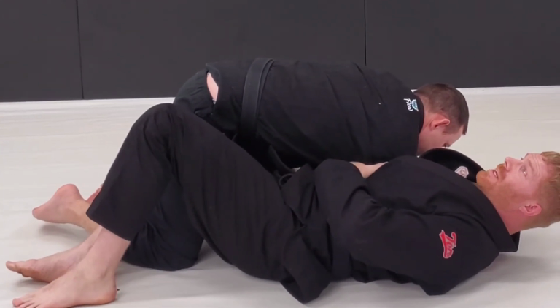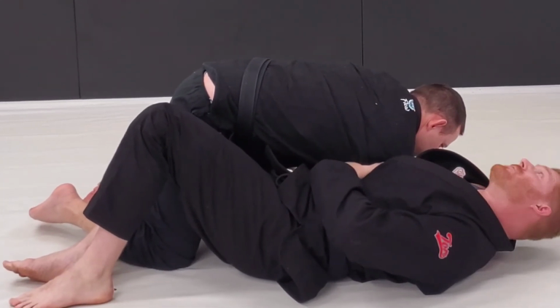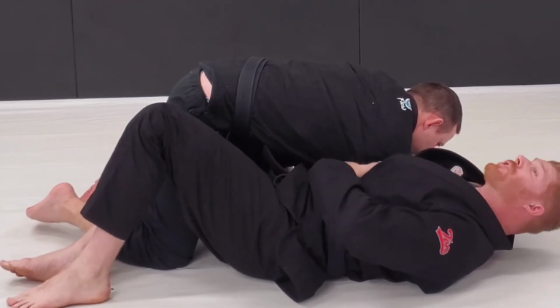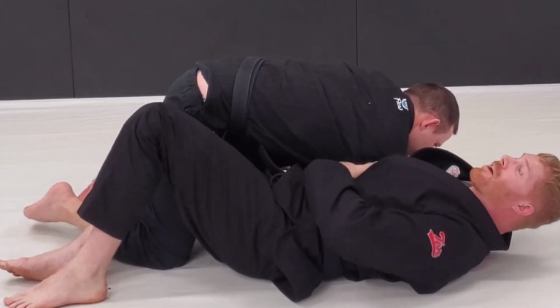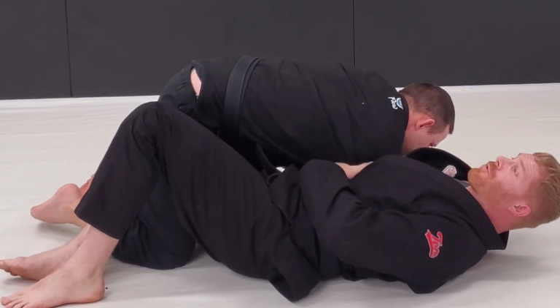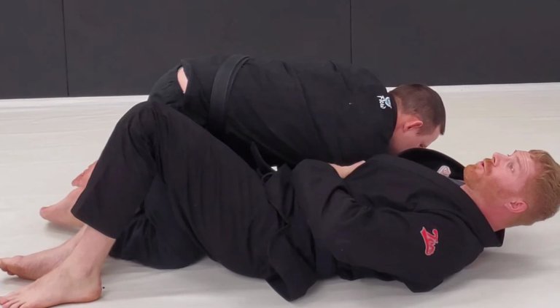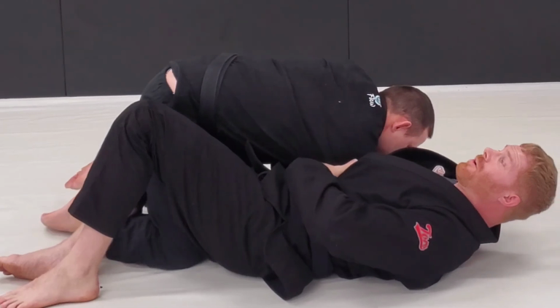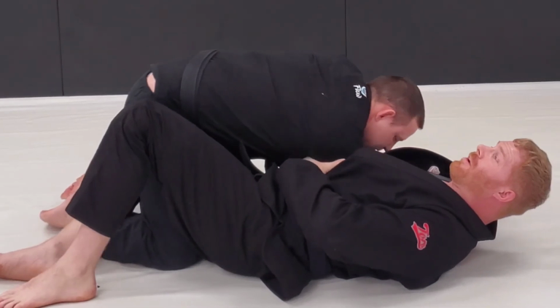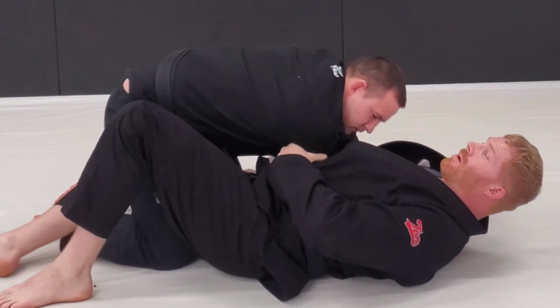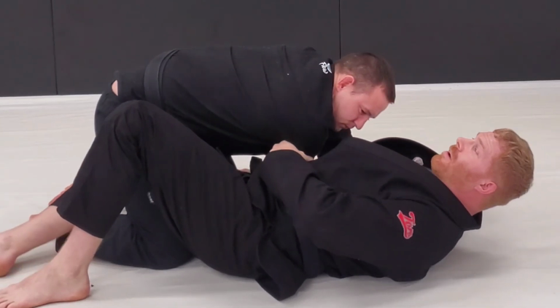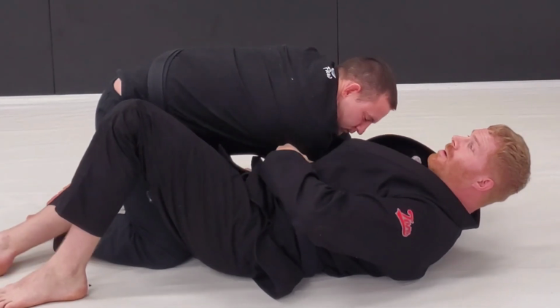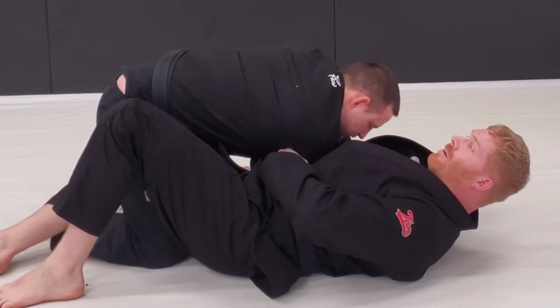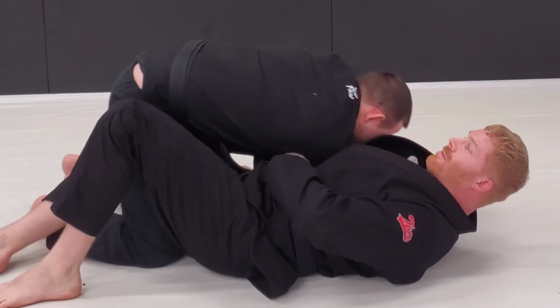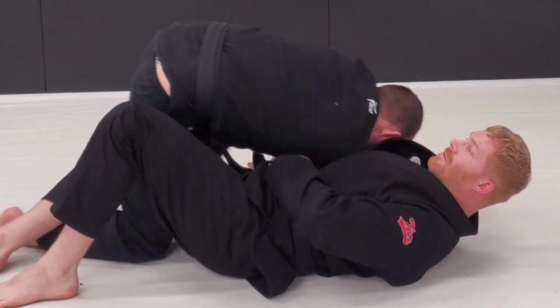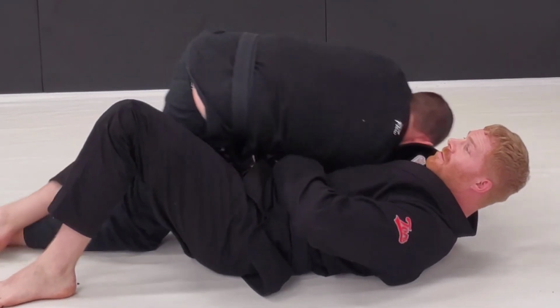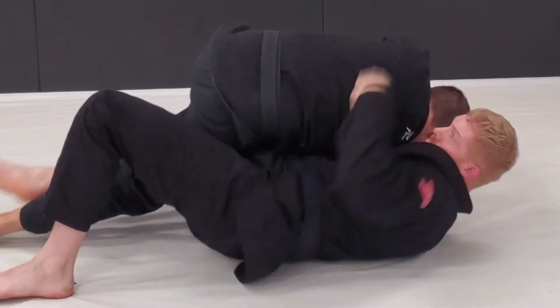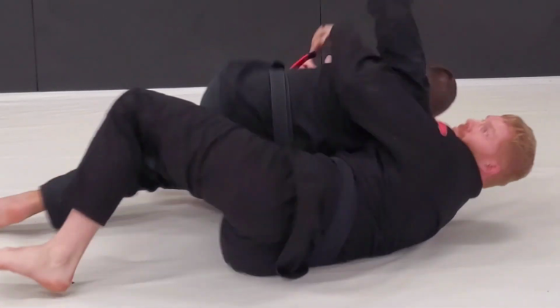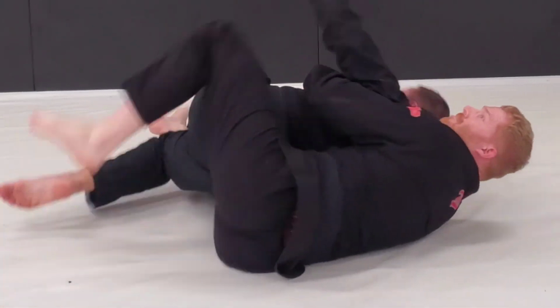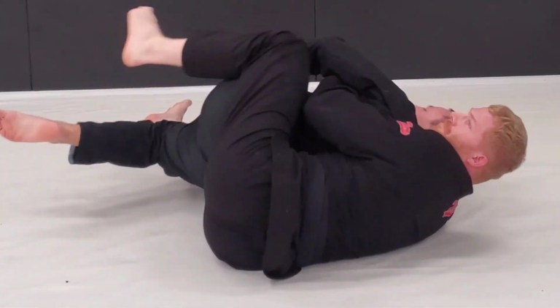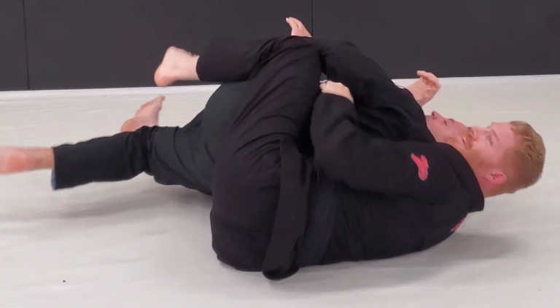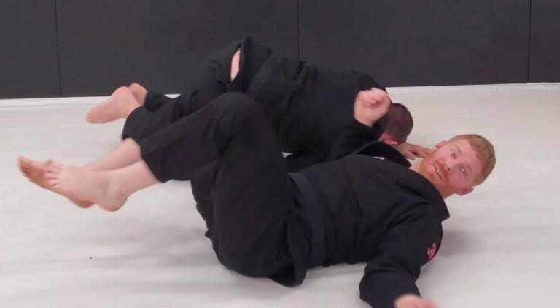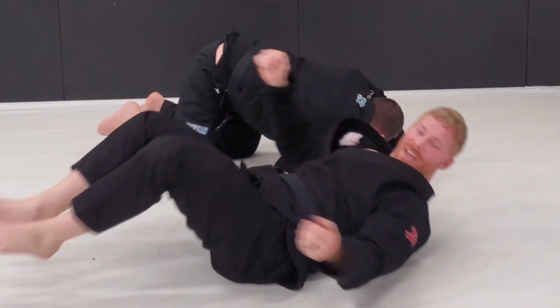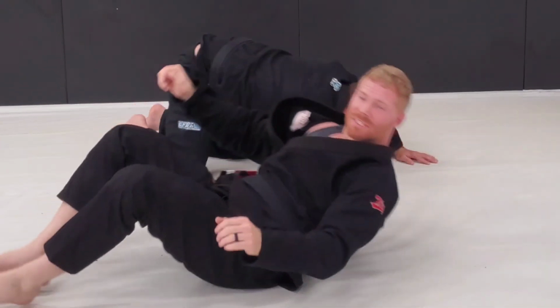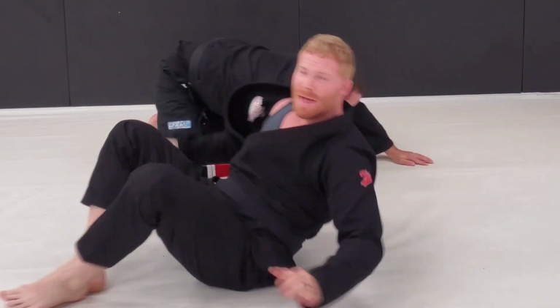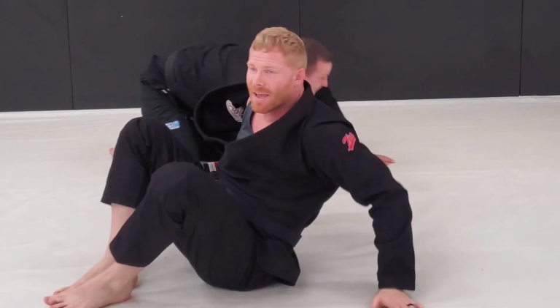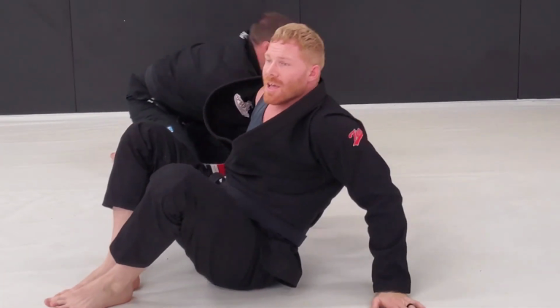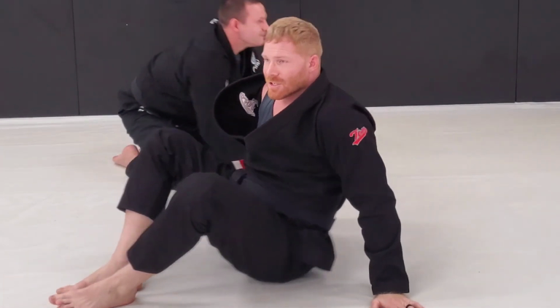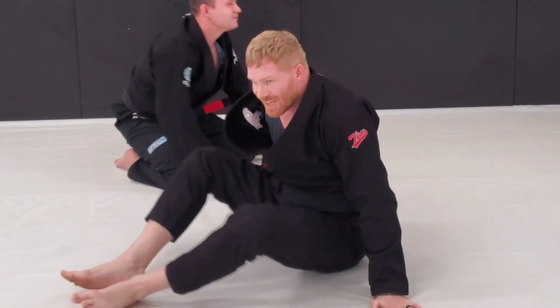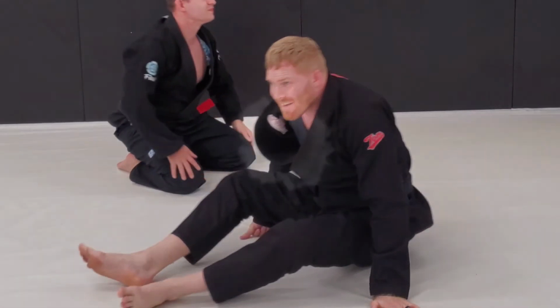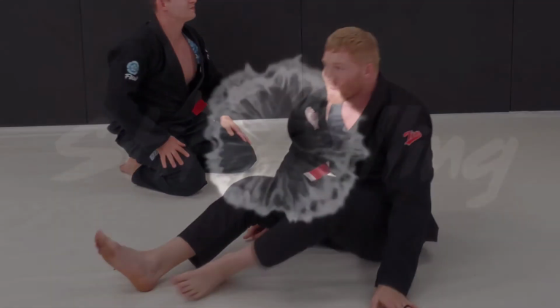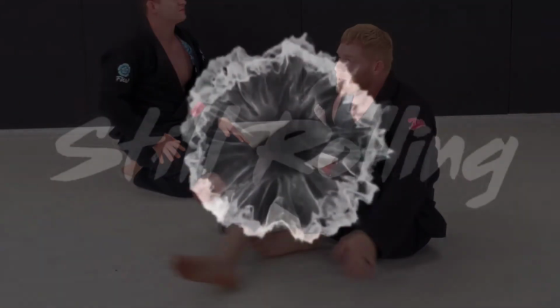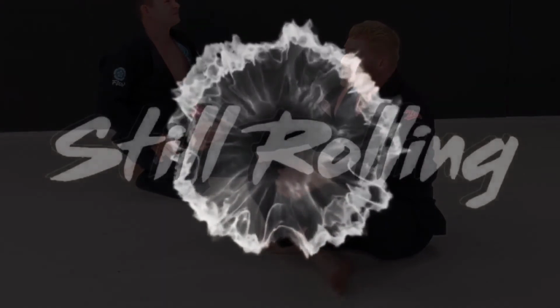If you start trying to come through, you just give me your back — so that's not the best option for him.